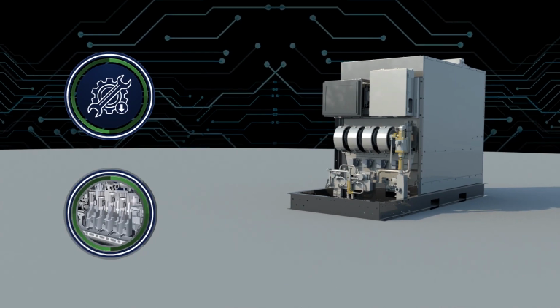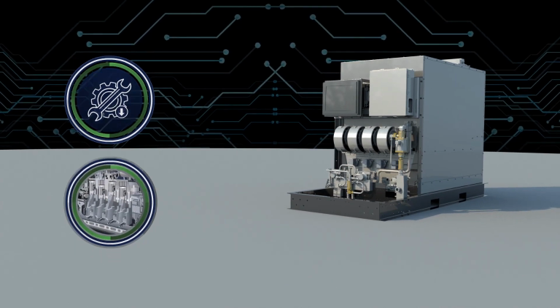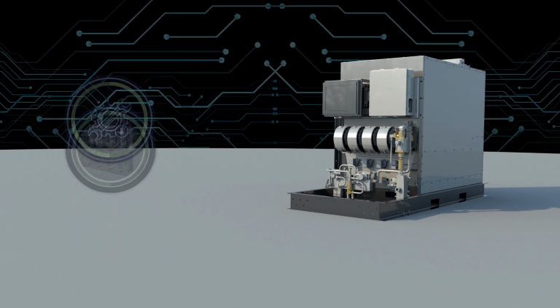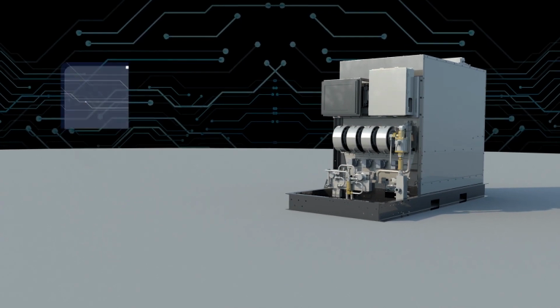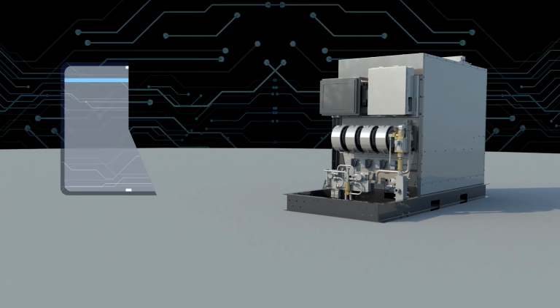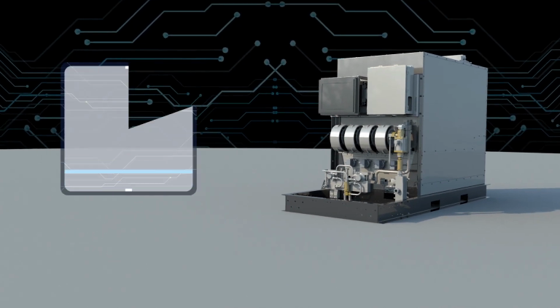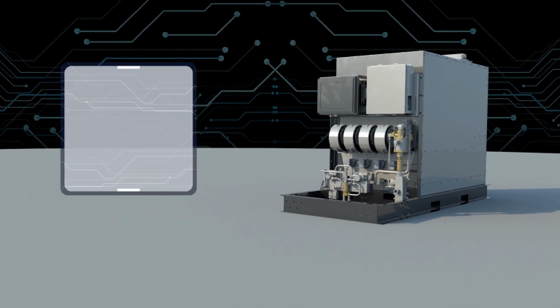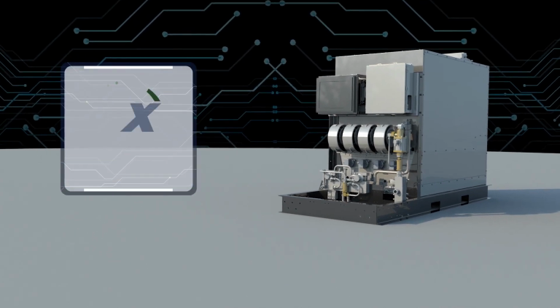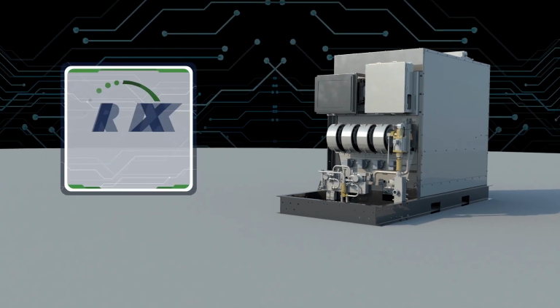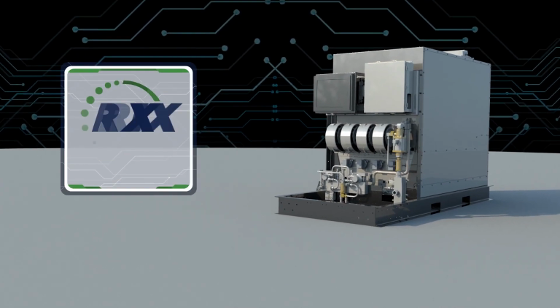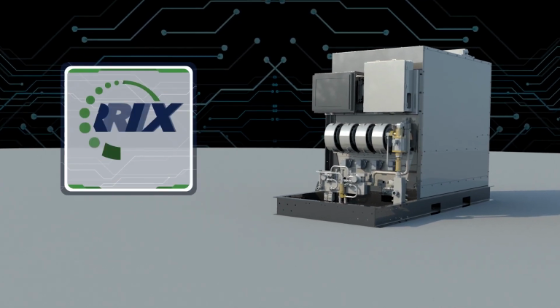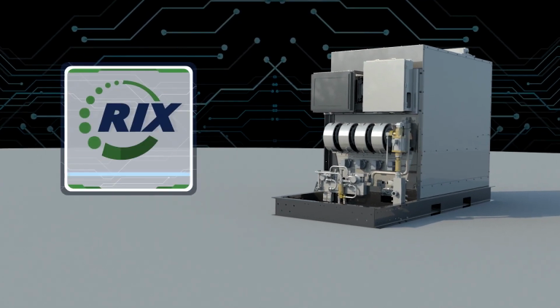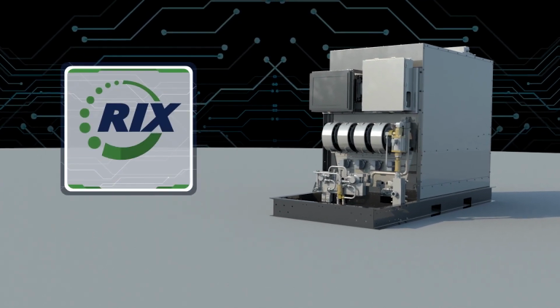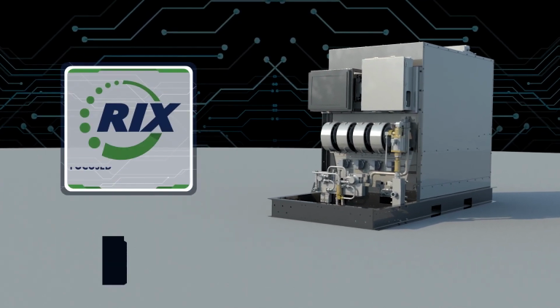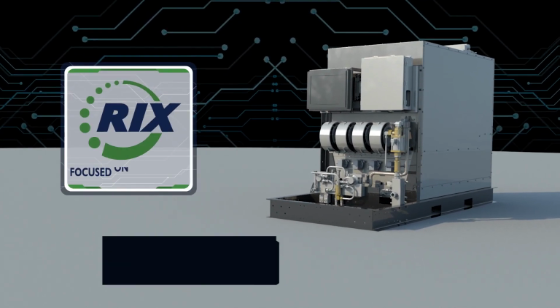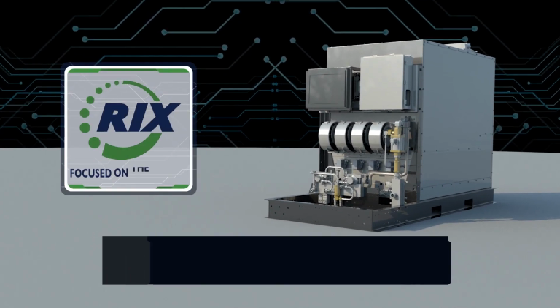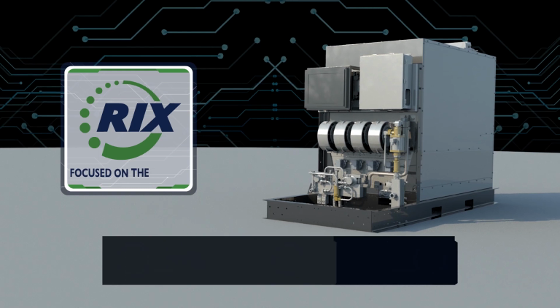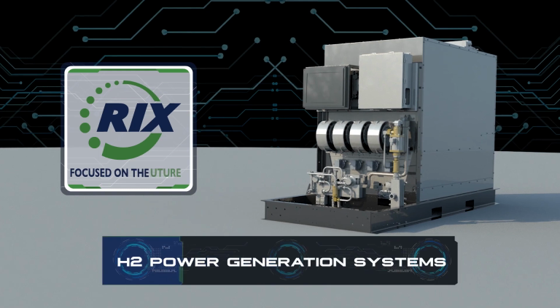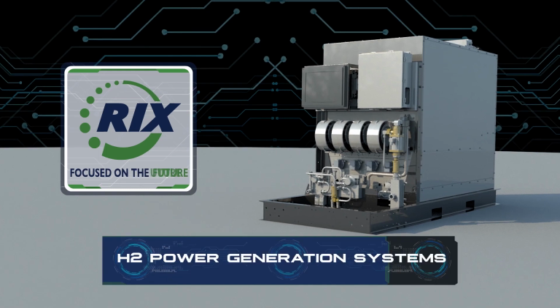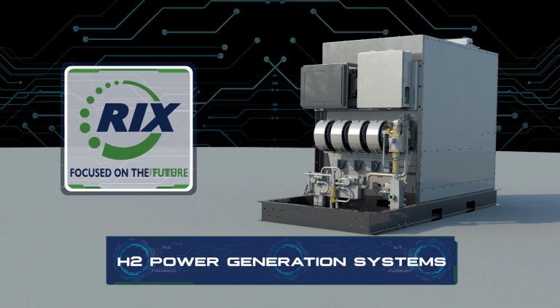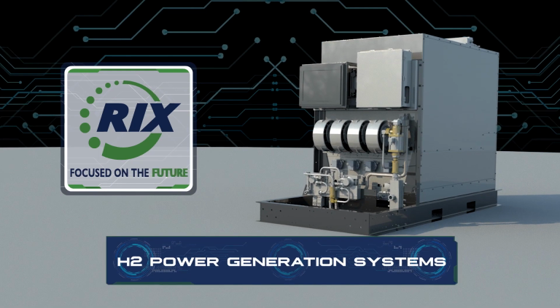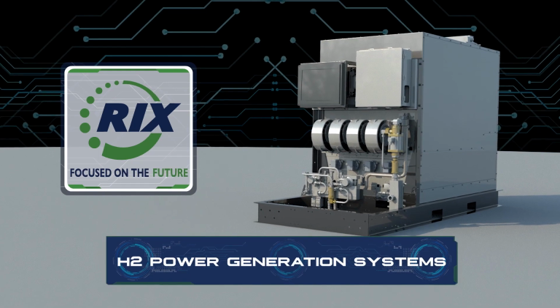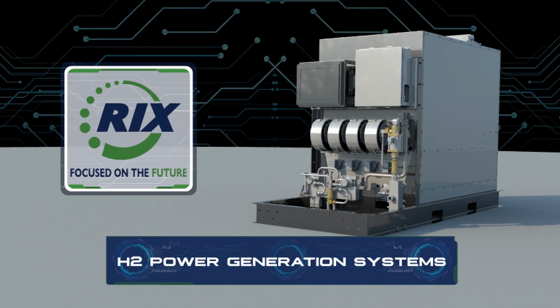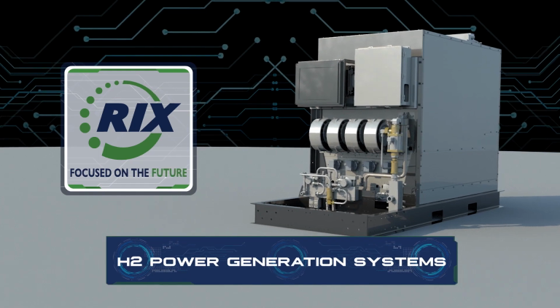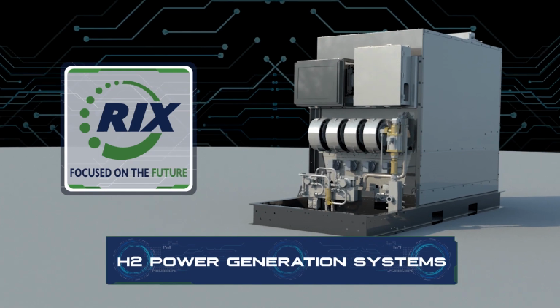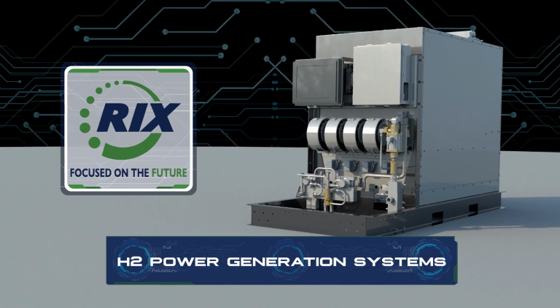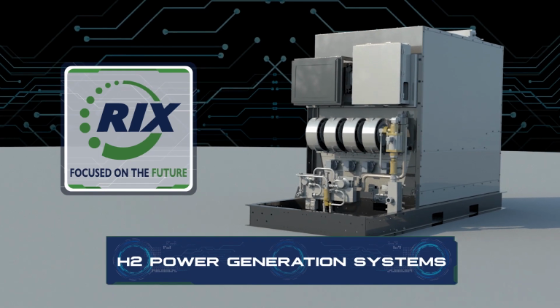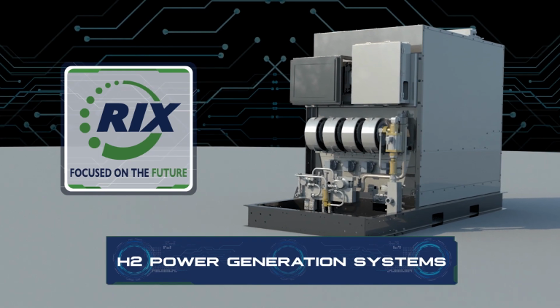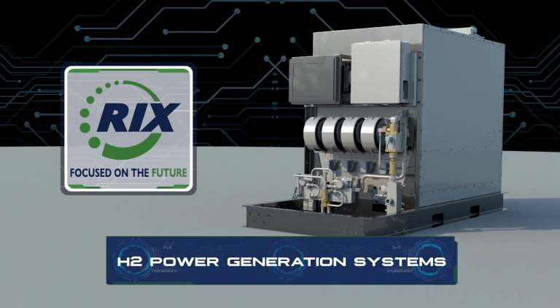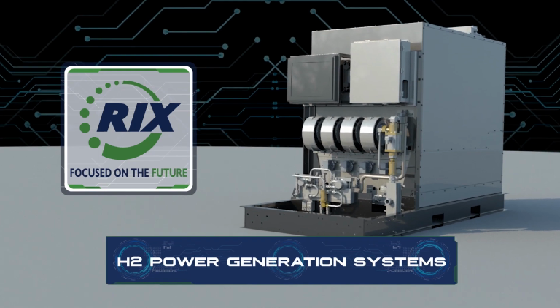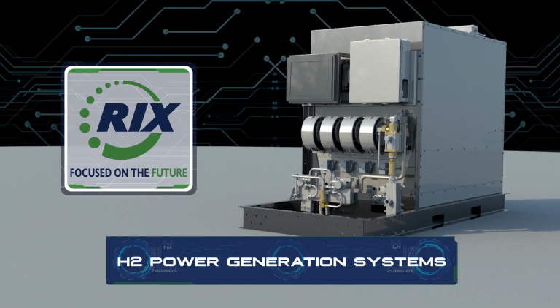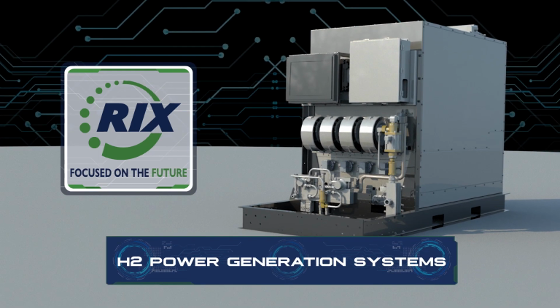For more information about Ricks Industries H2 power generation systems, please contact us.